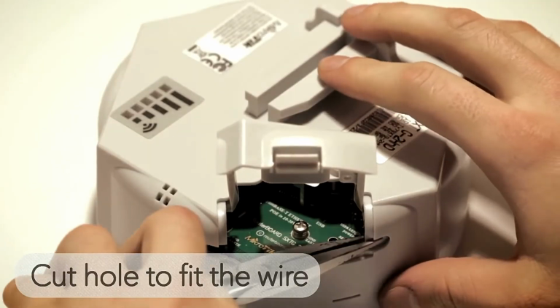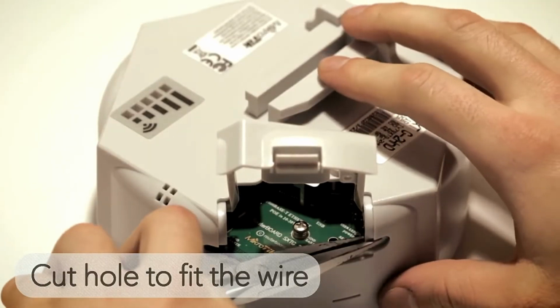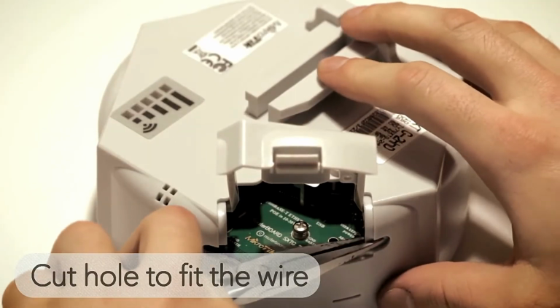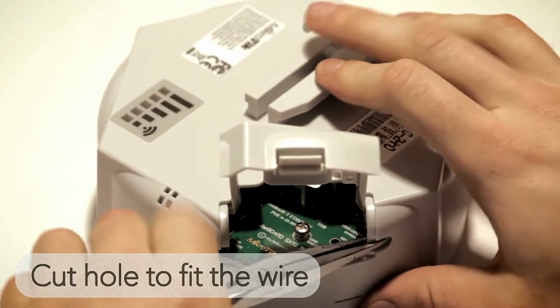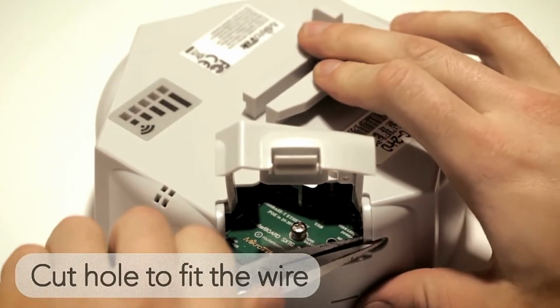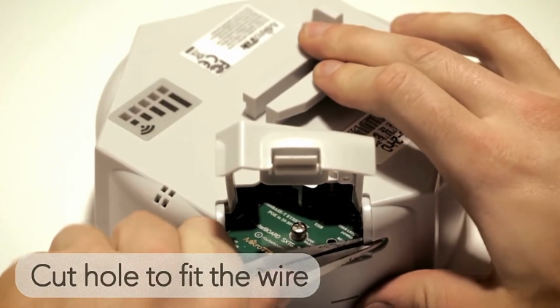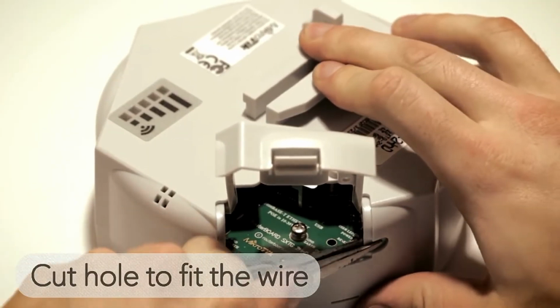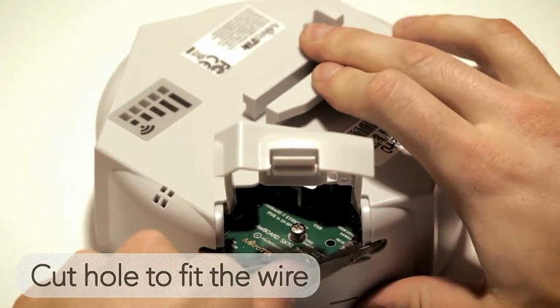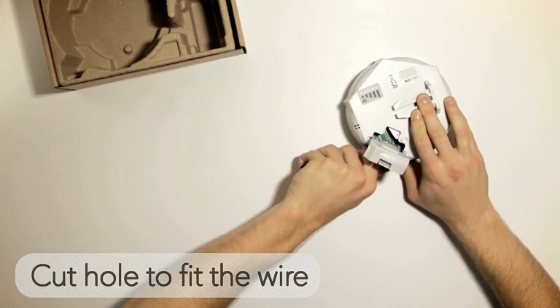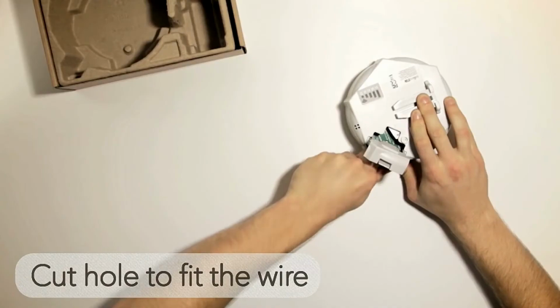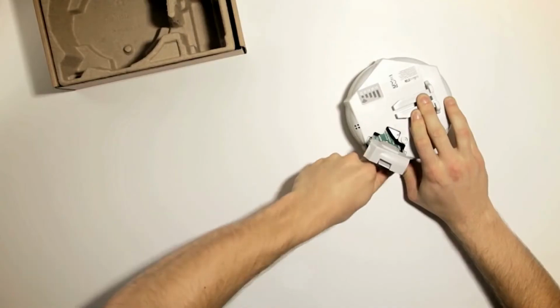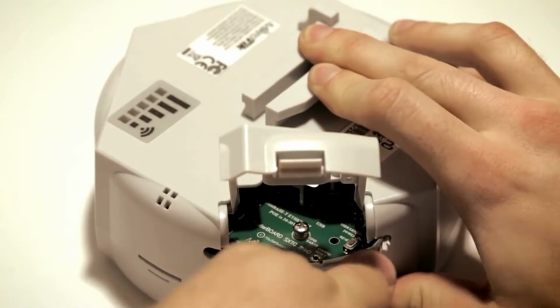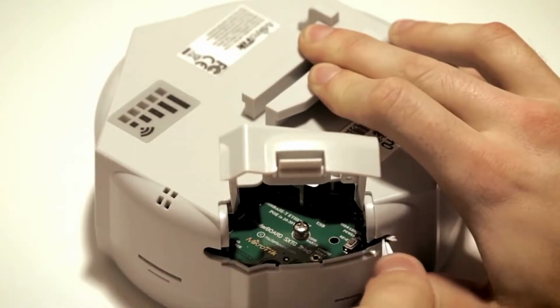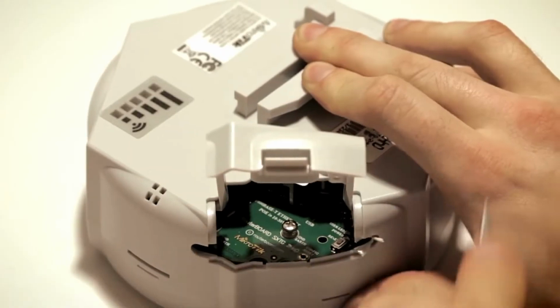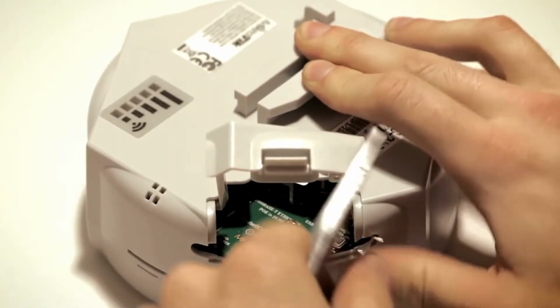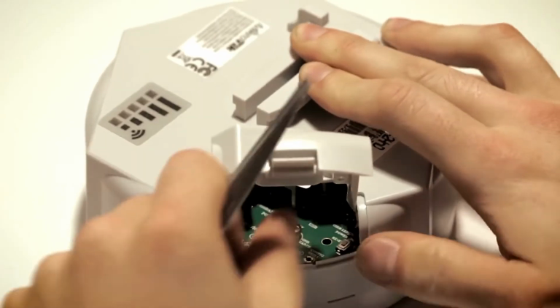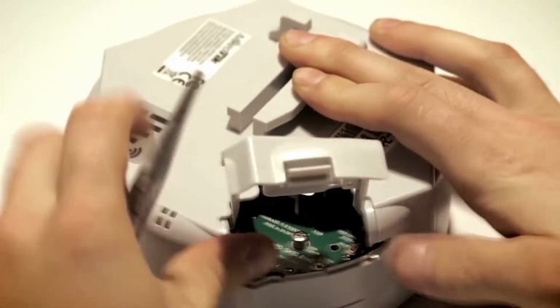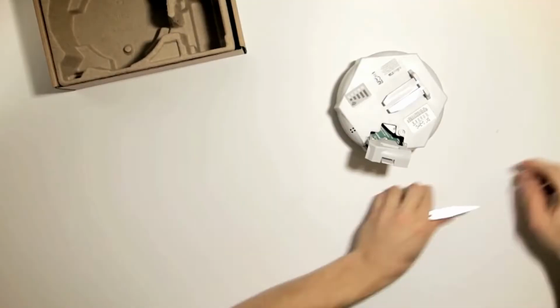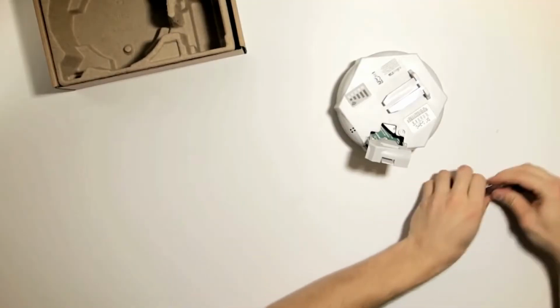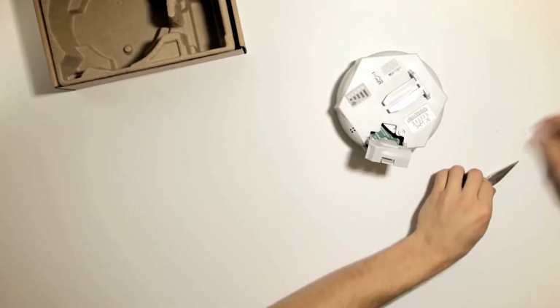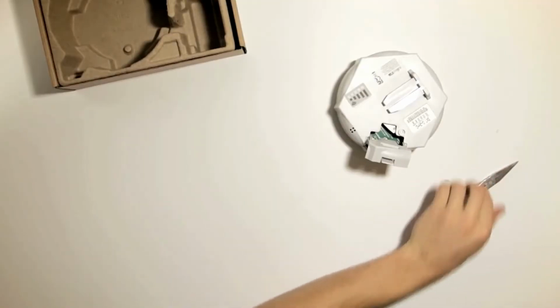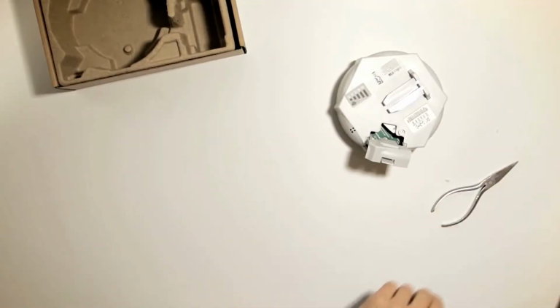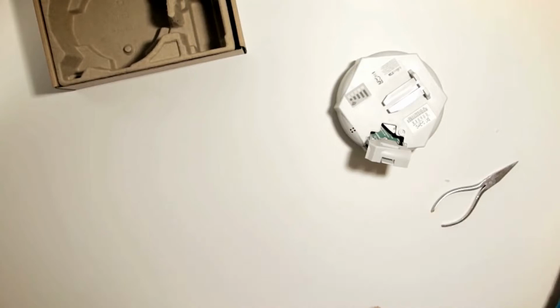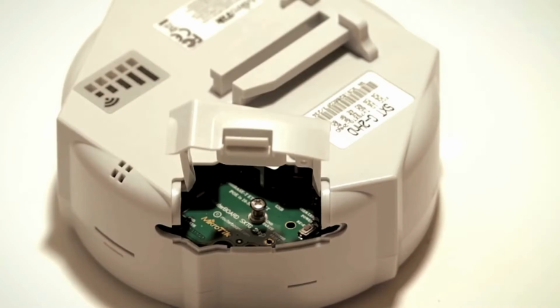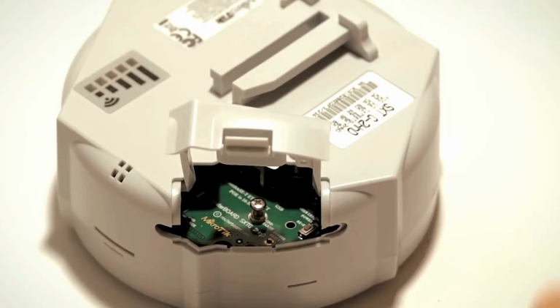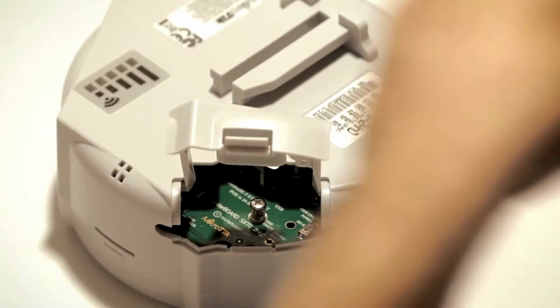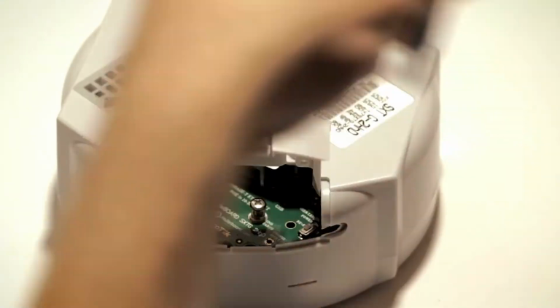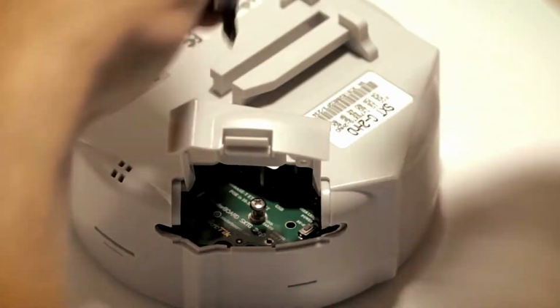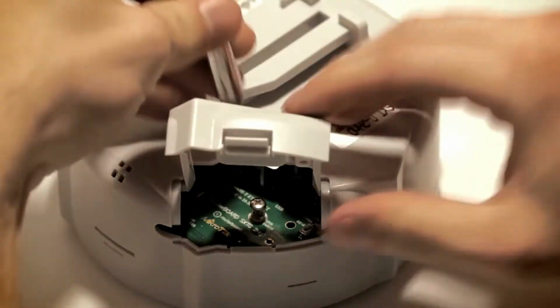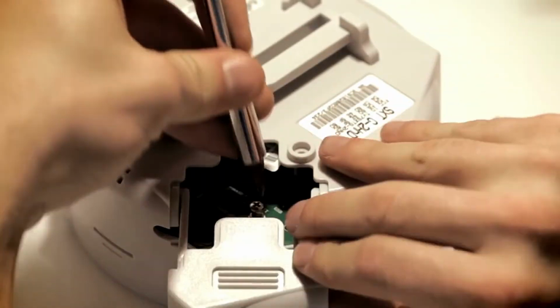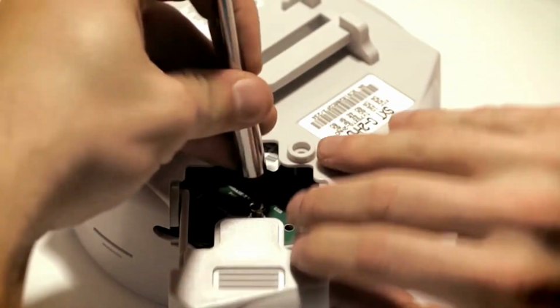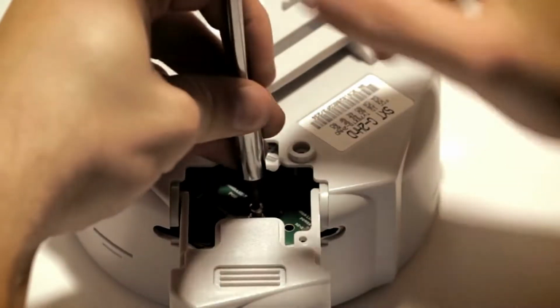It can be used for point-to-point links or as a CPE for point-to-multi-point installations.